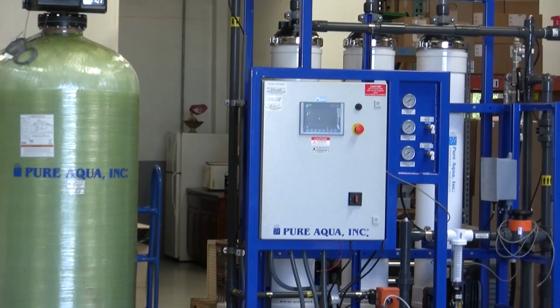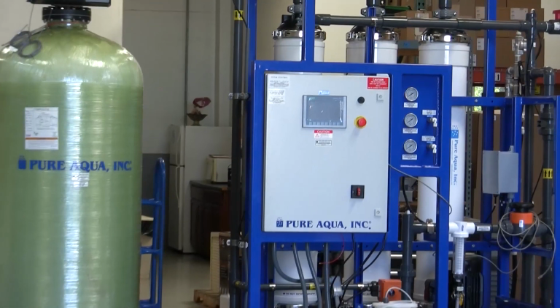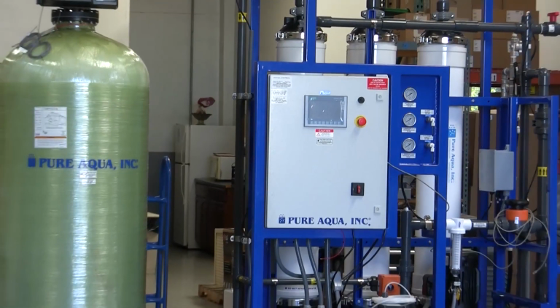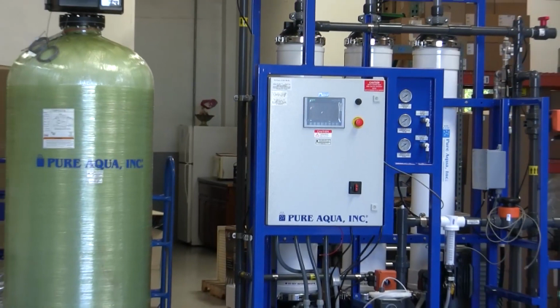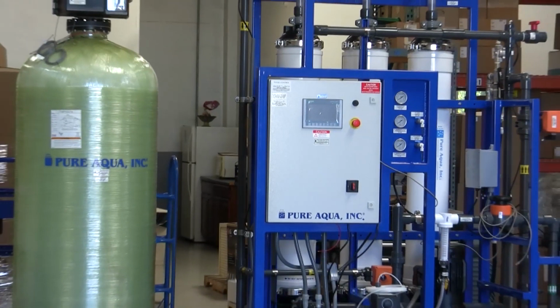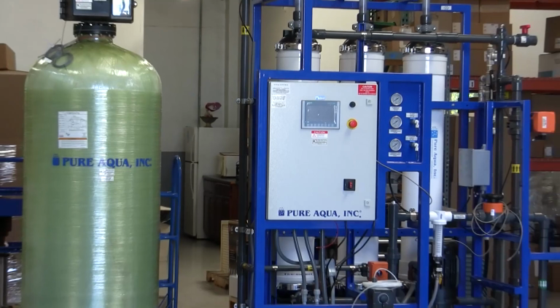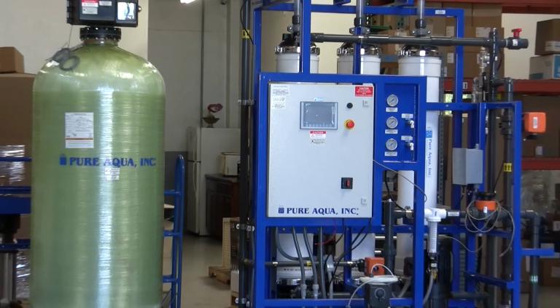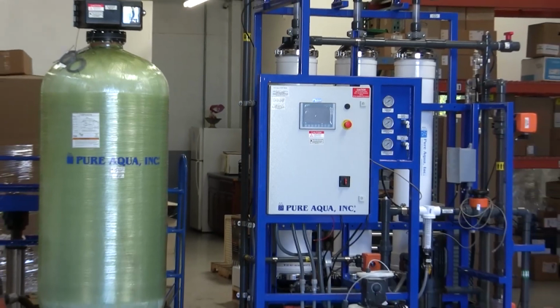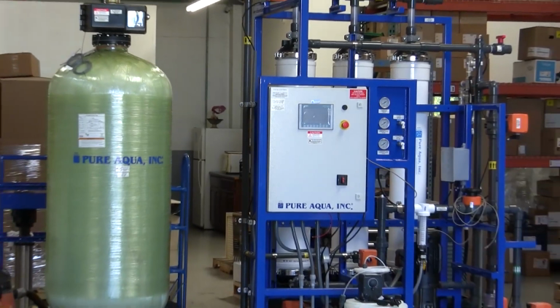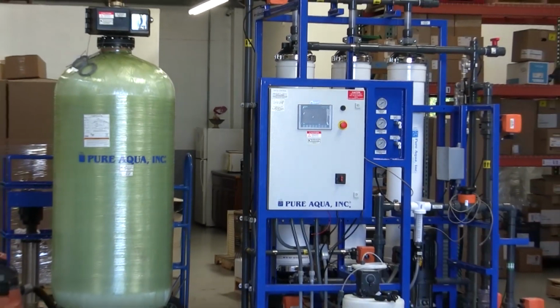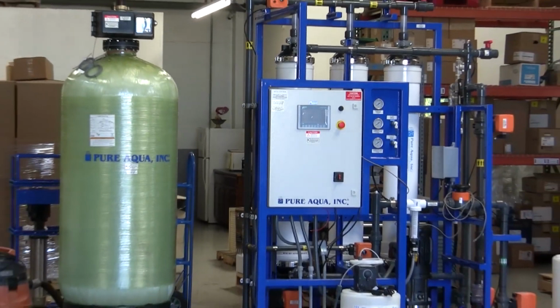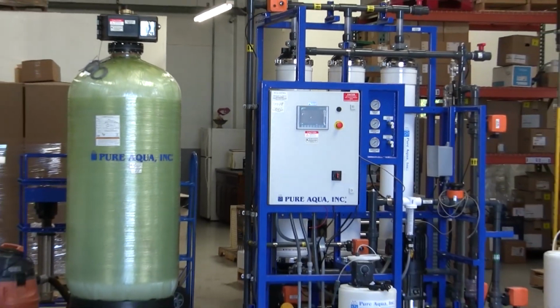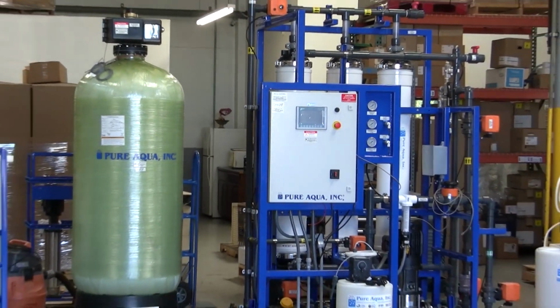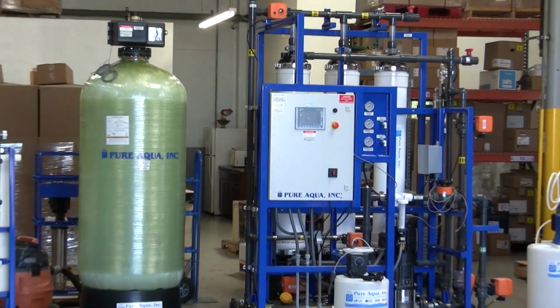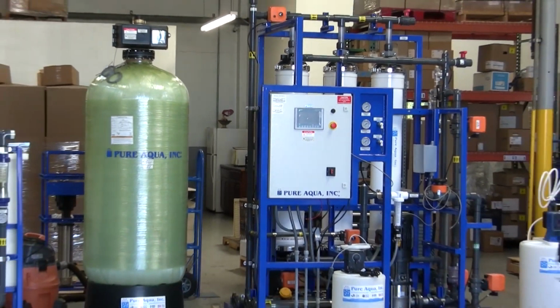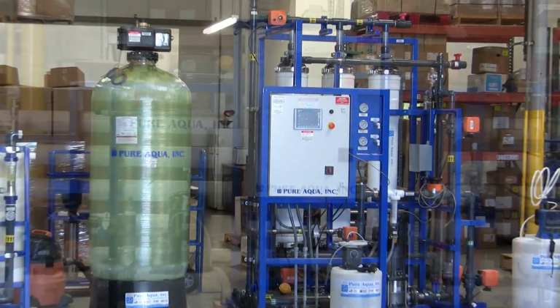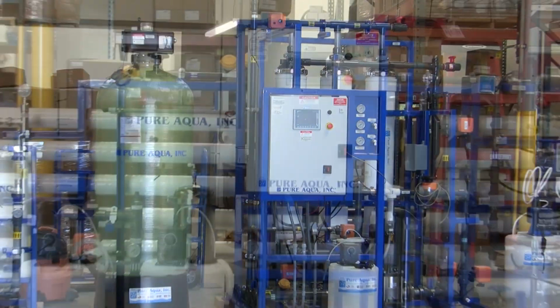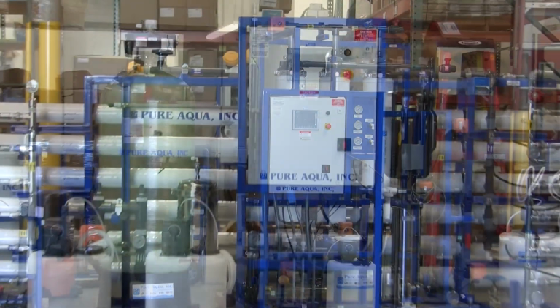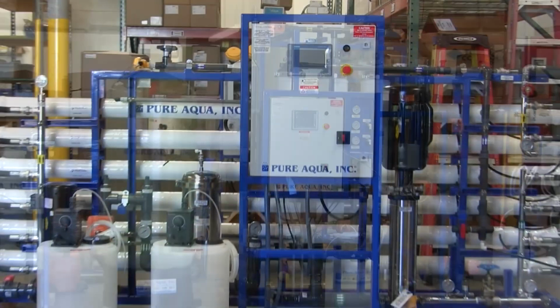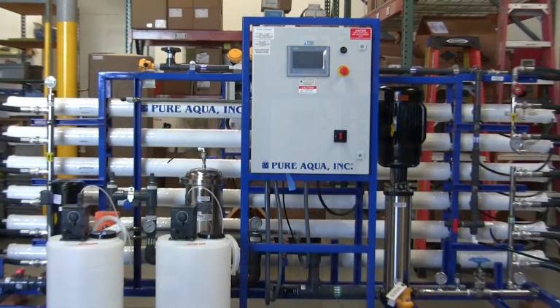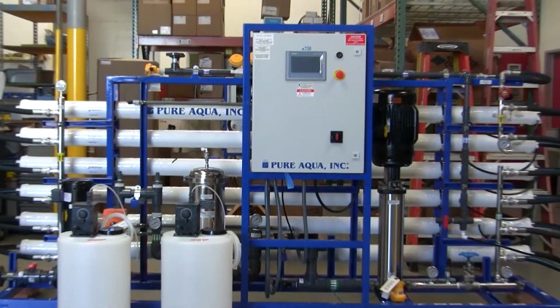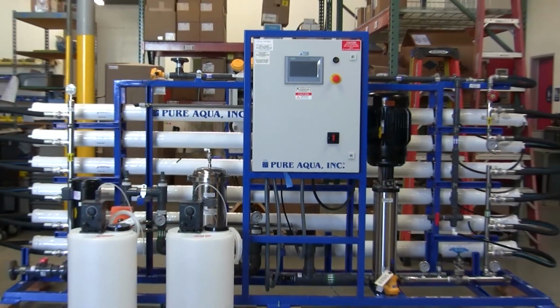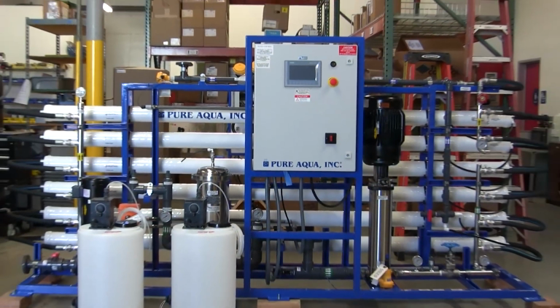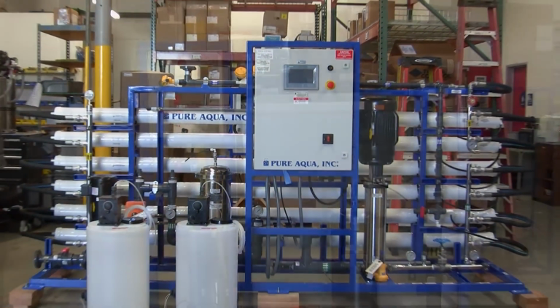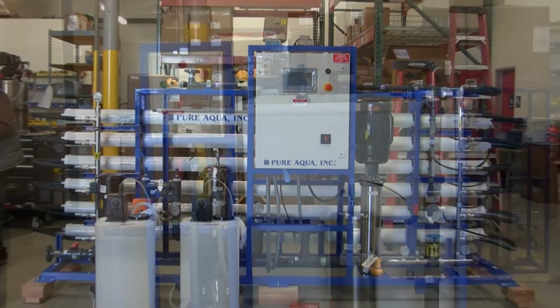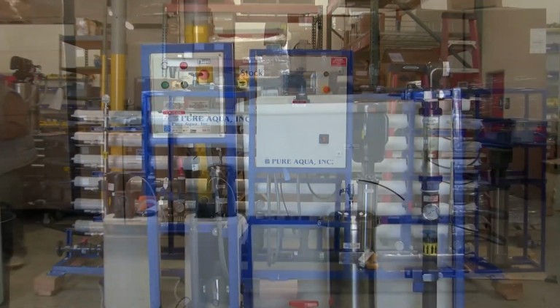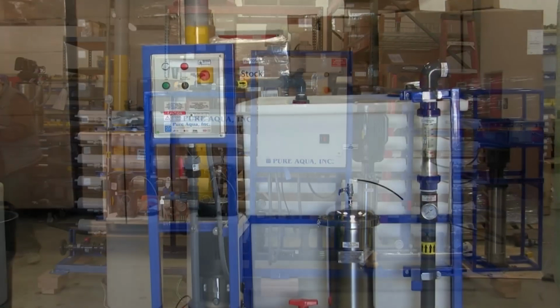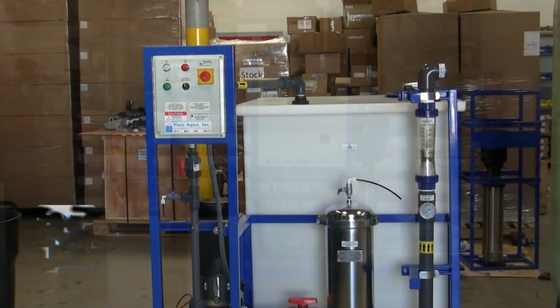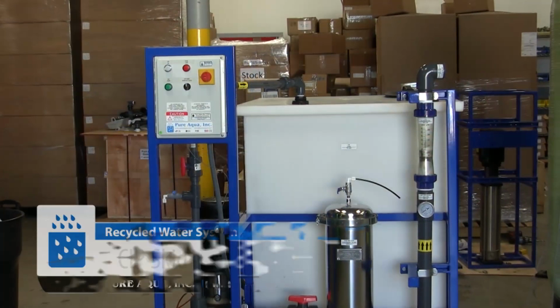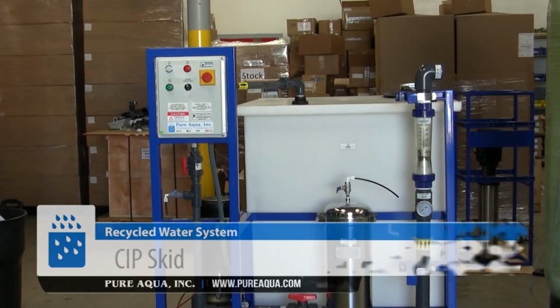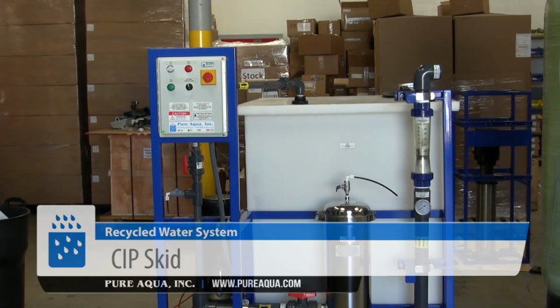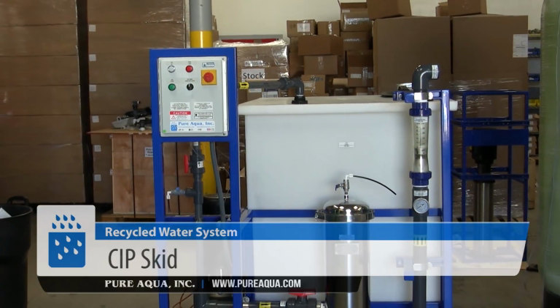Included in this shipment we have the UF, chemical dosing systems, an RO, and a clean-in-place system for the UF.